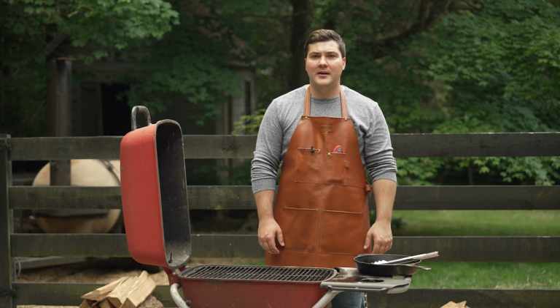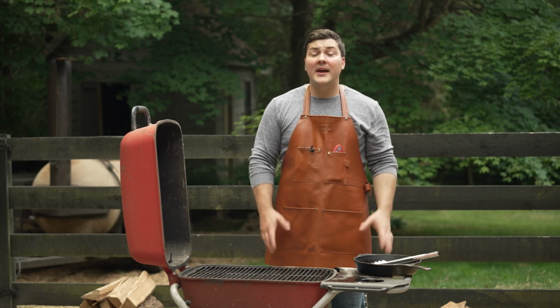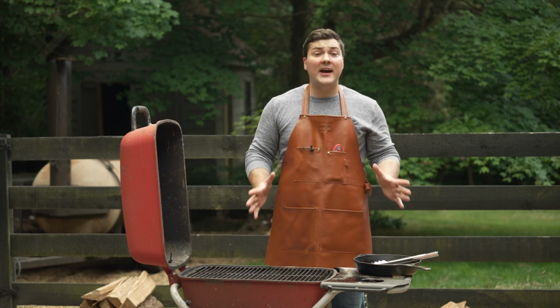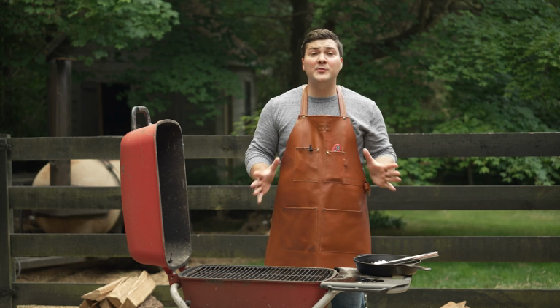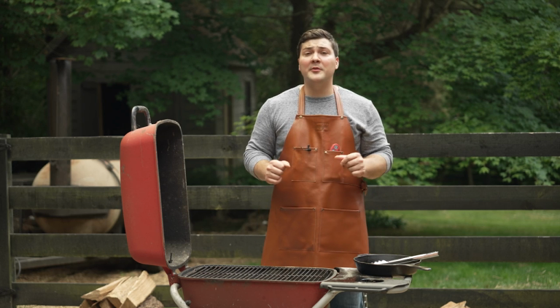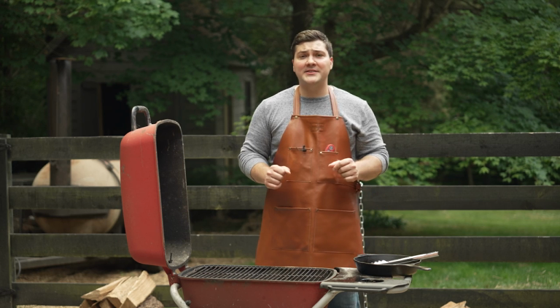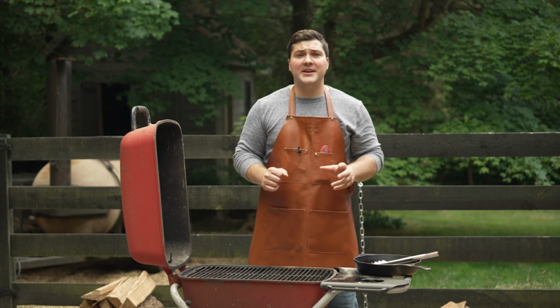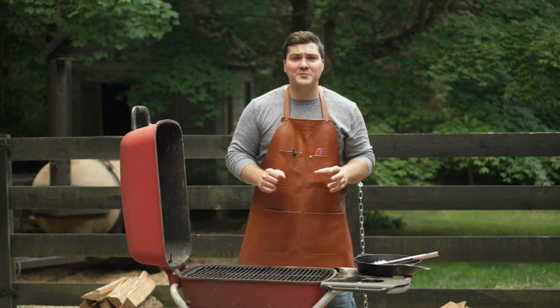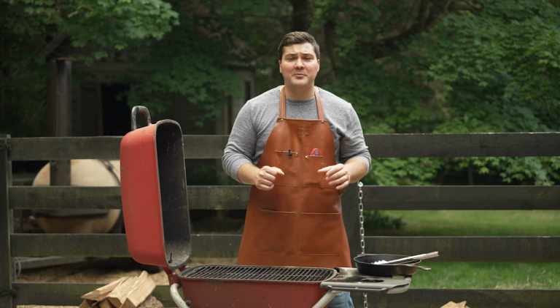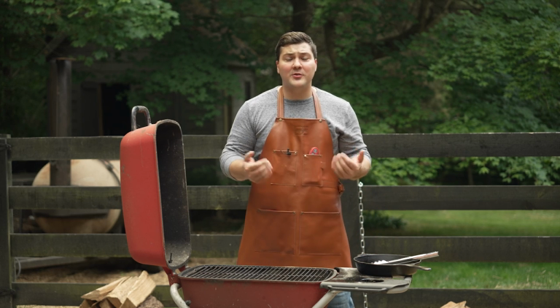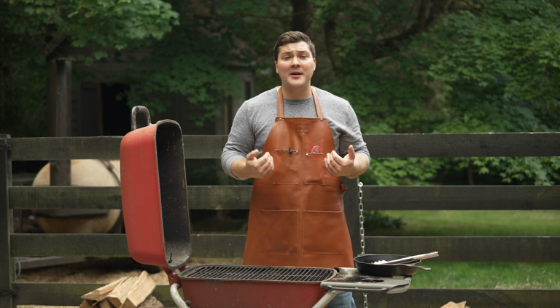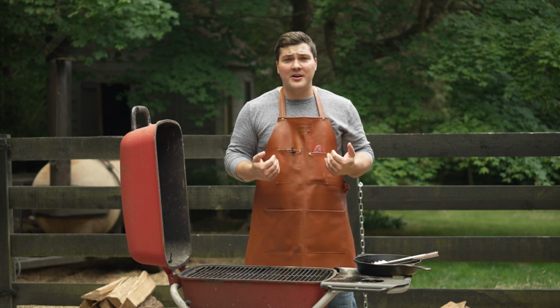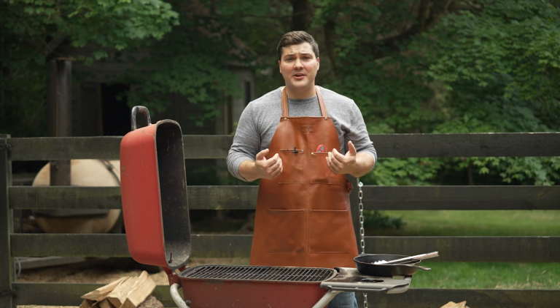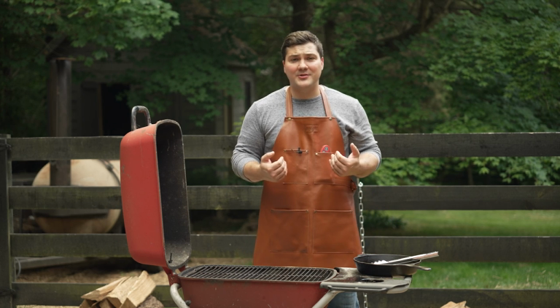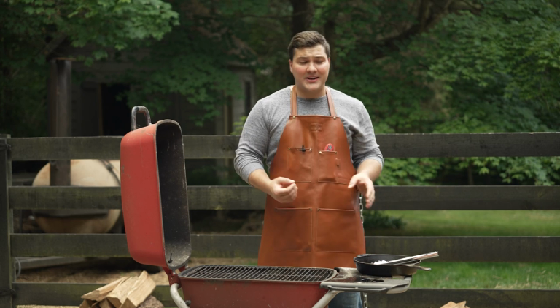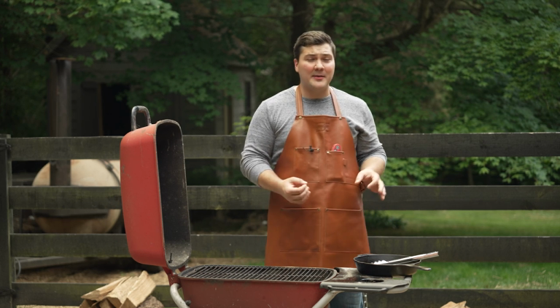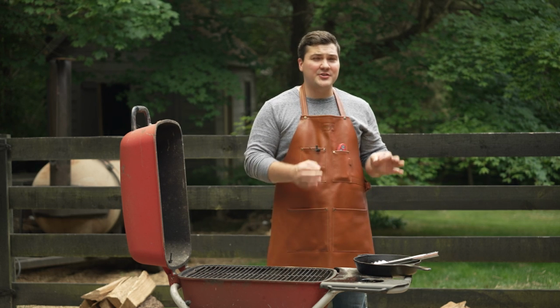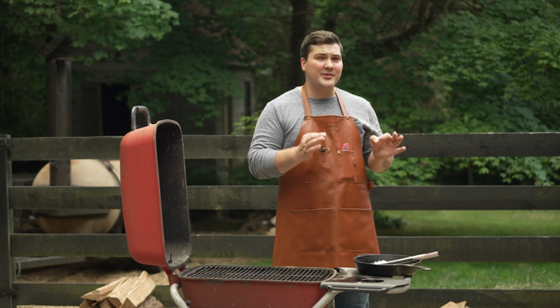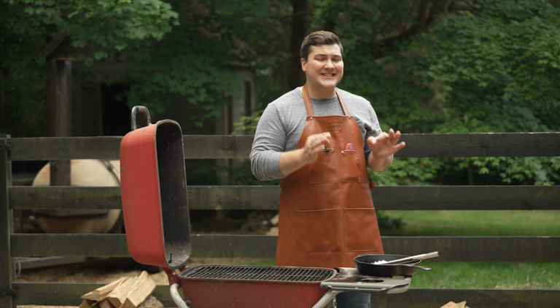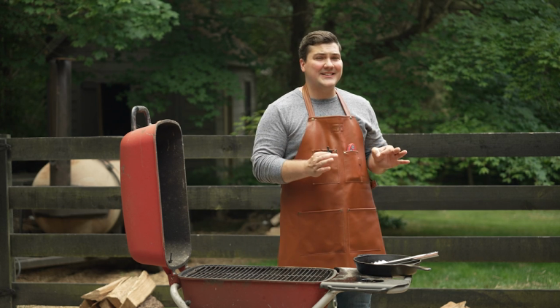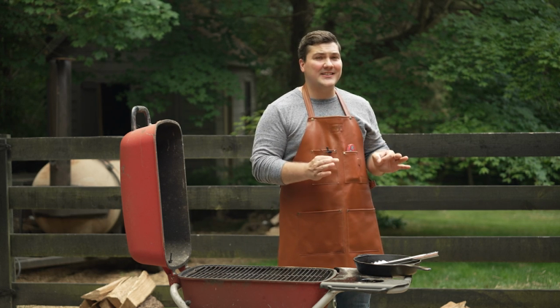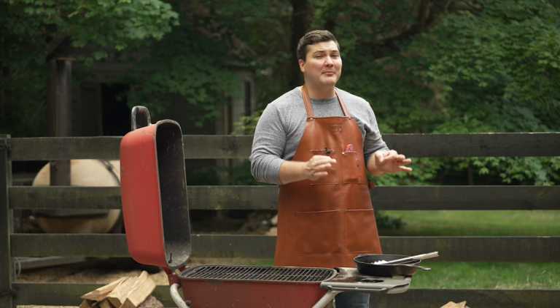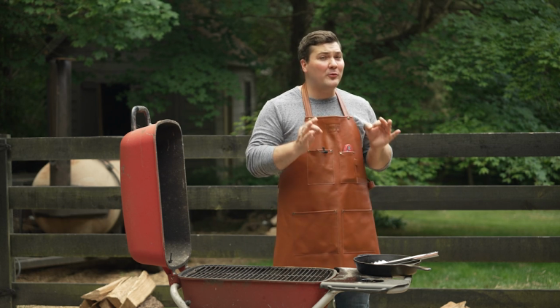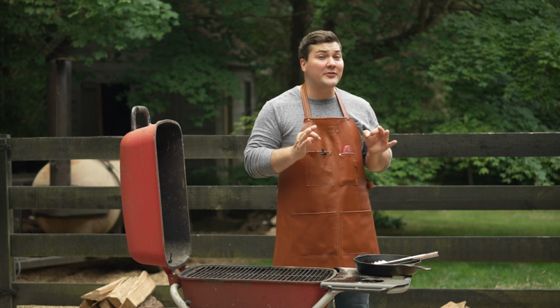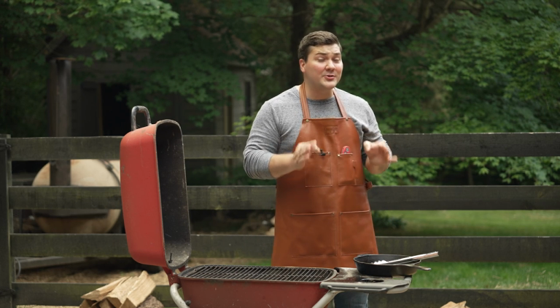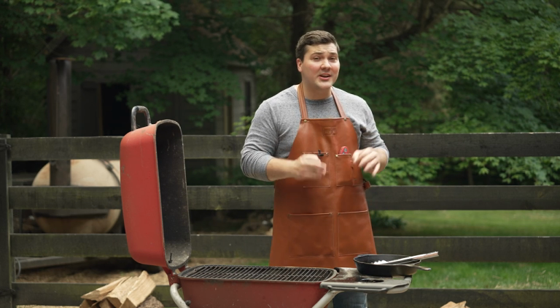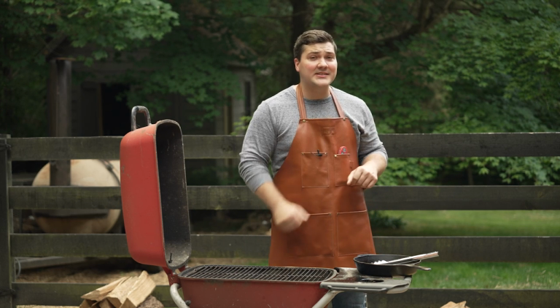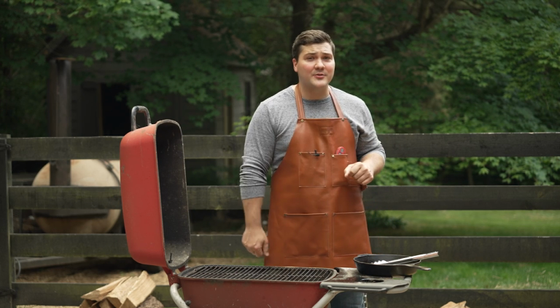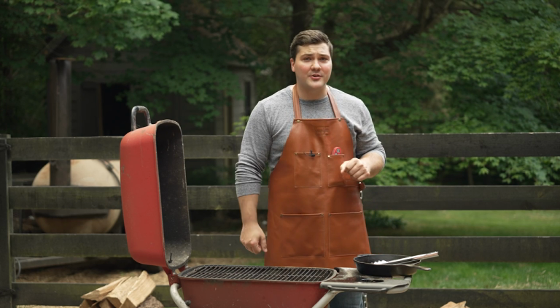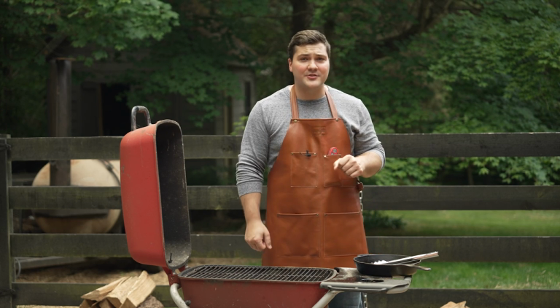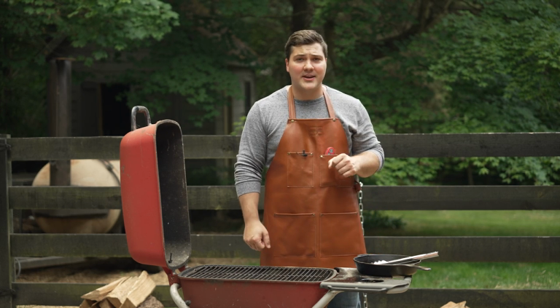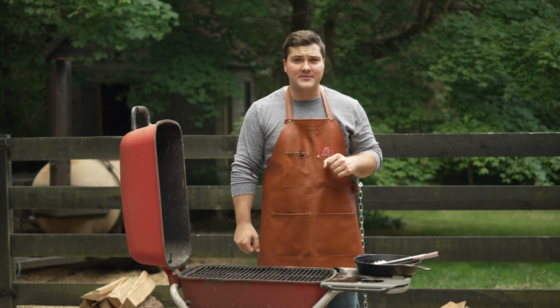Hey guys, welcome to Mad Scientist BBQ. I'm Jeremy Yoder, and today I'm going to show you a technique that might revolutionize how you cook your steaks.